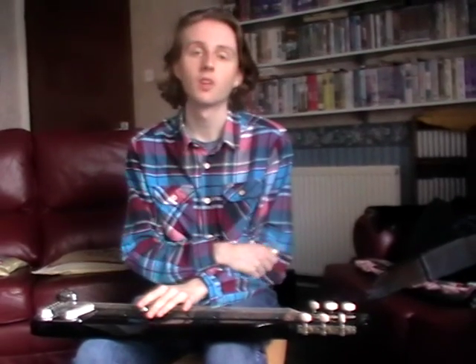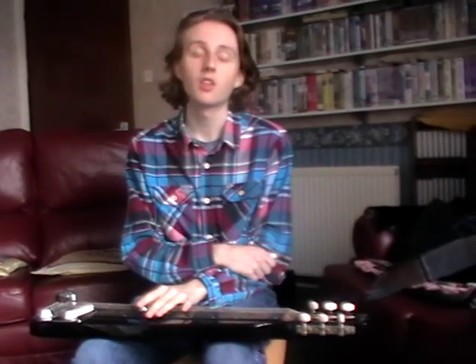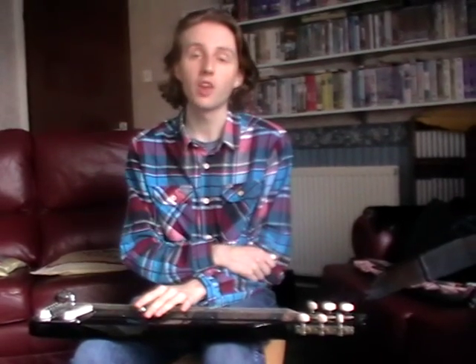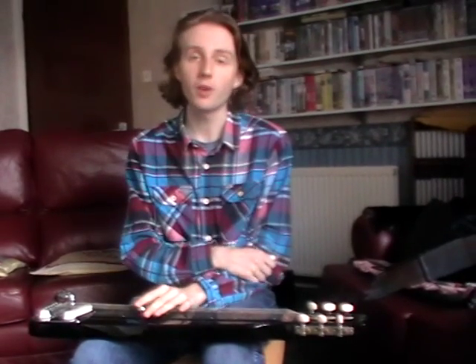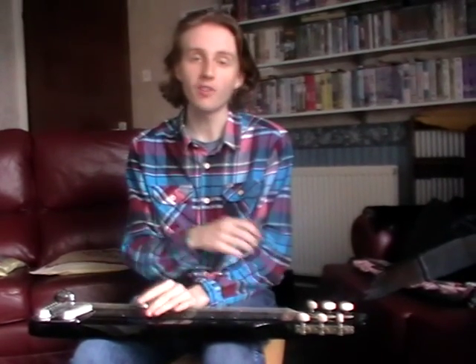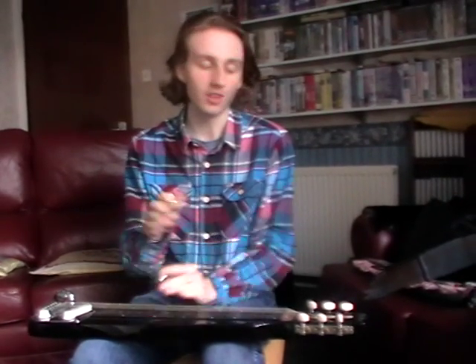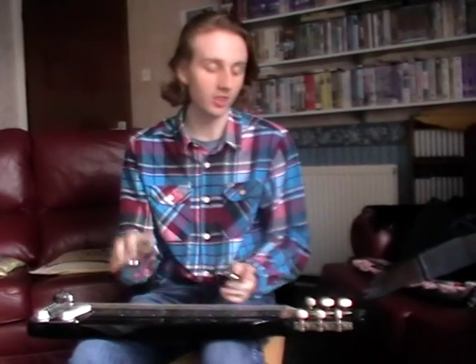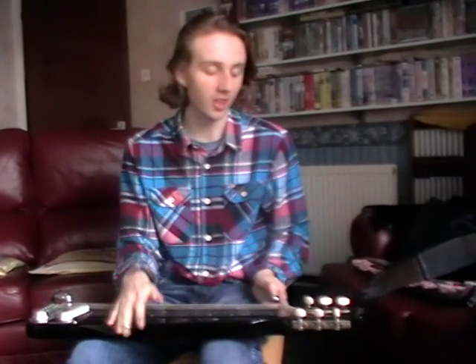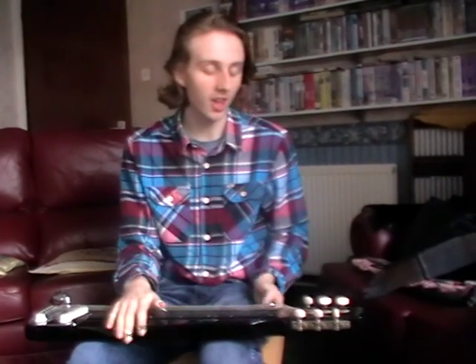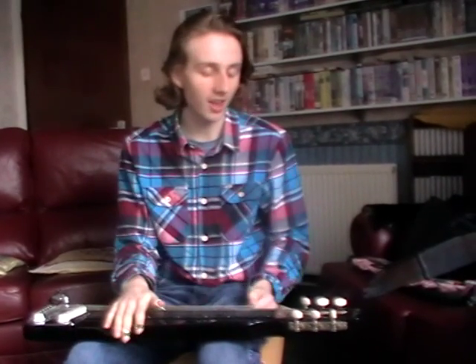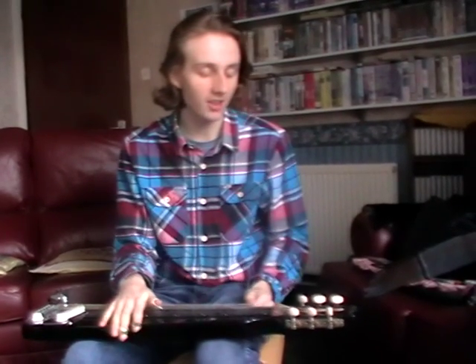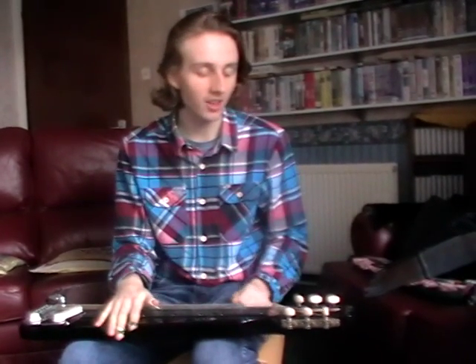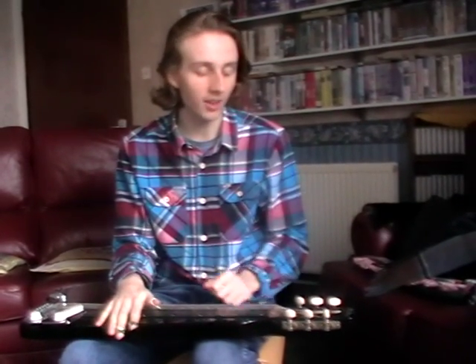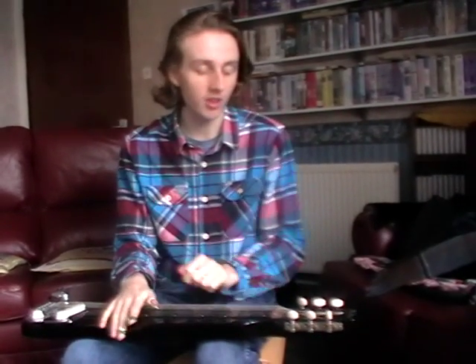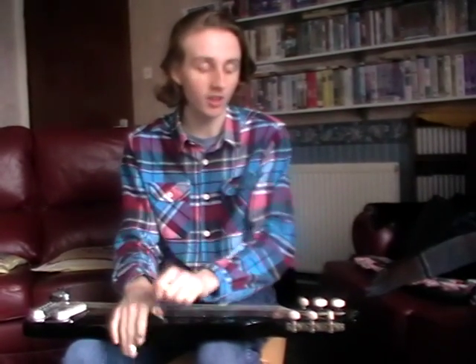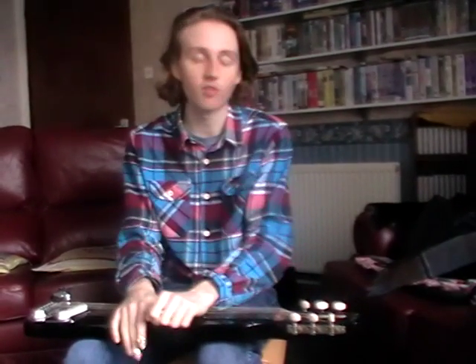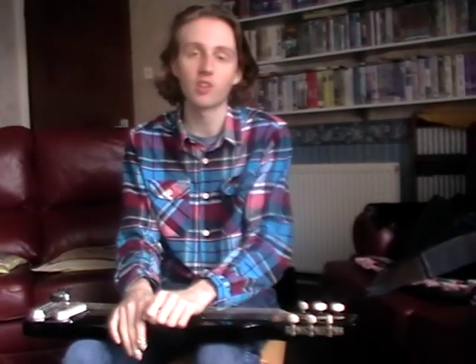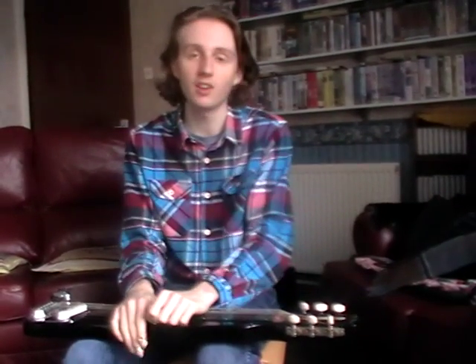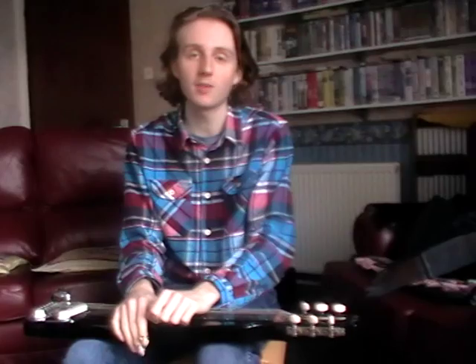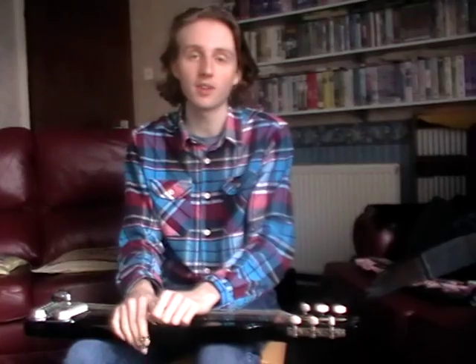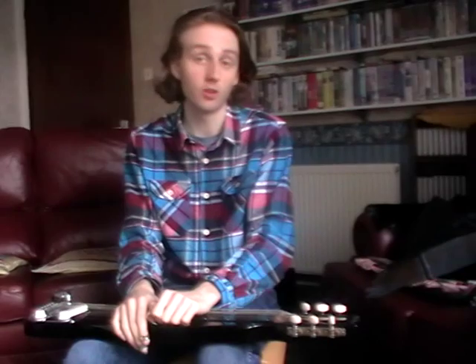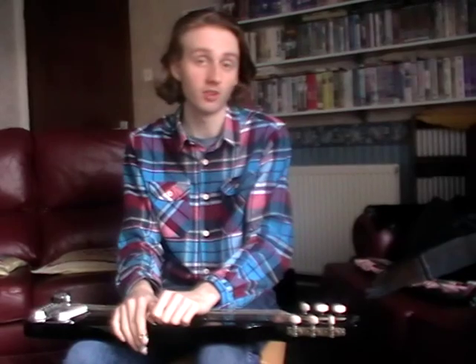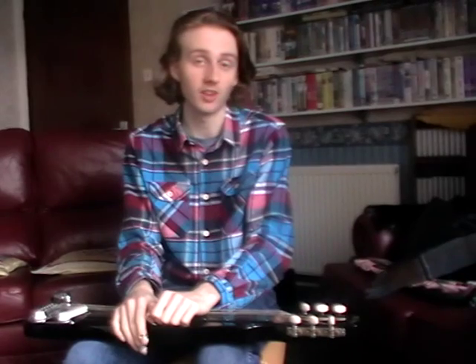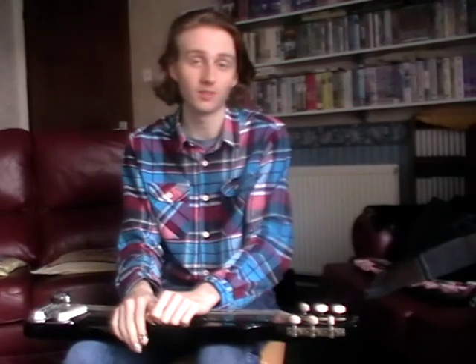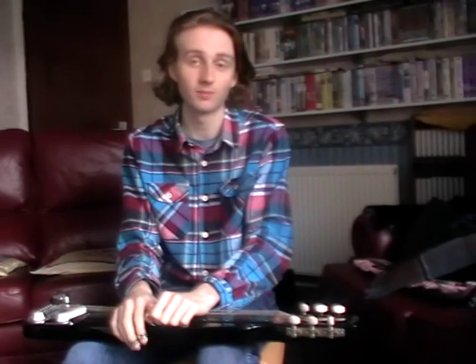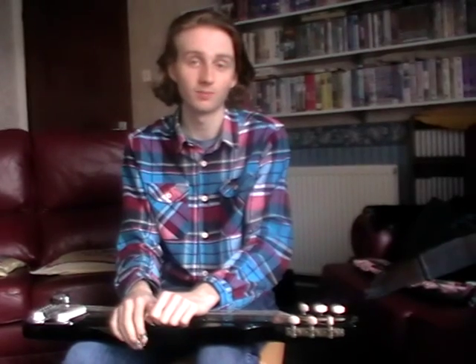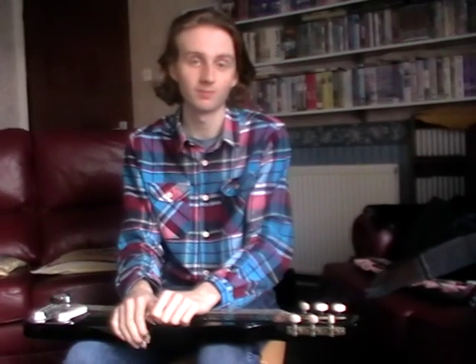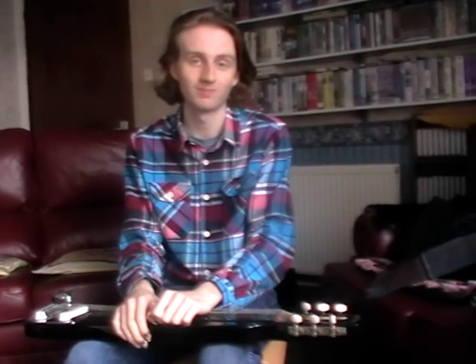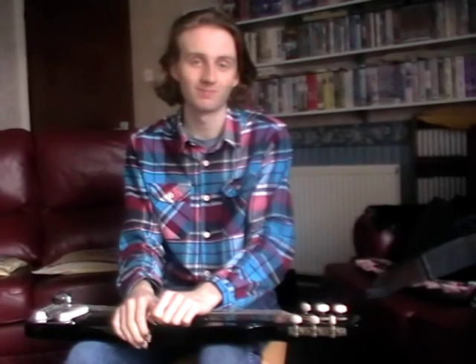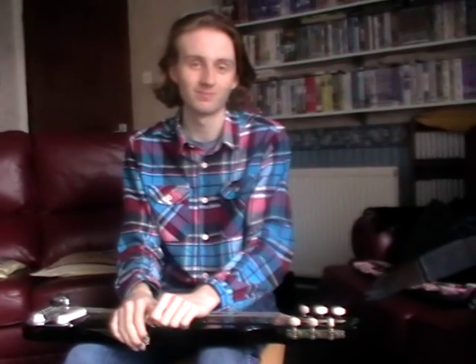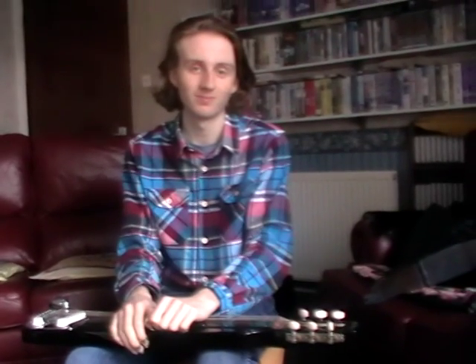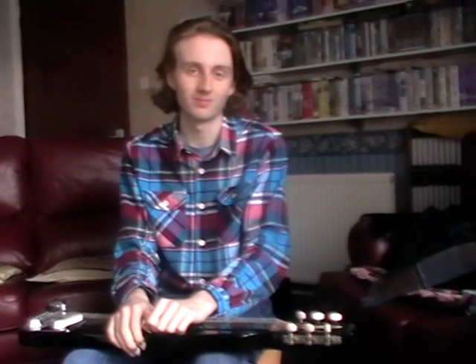So there we have it — the nice Artisan lap steel, that's for sale on eBay currently. Thank you.